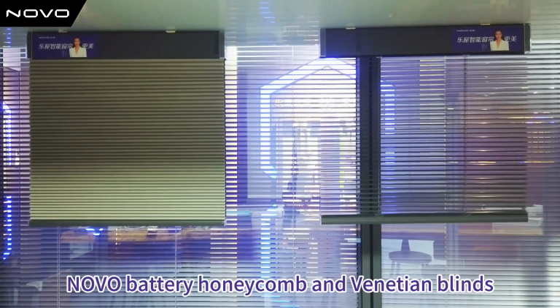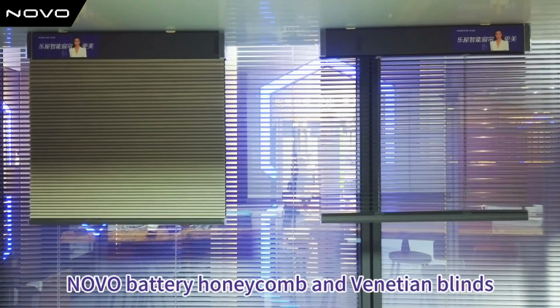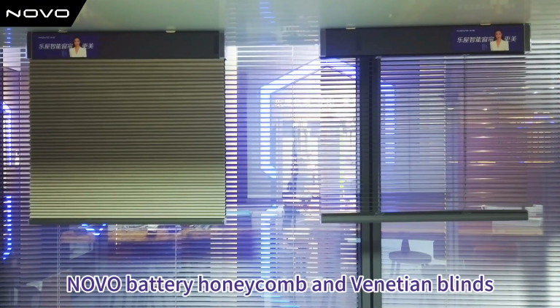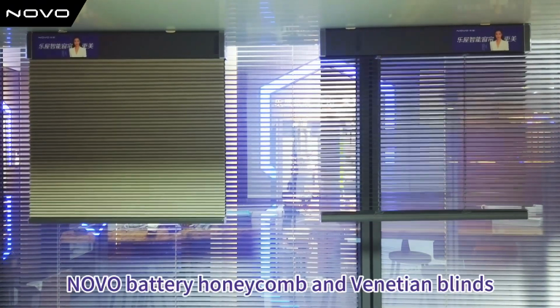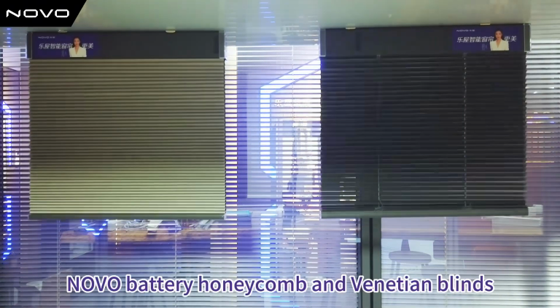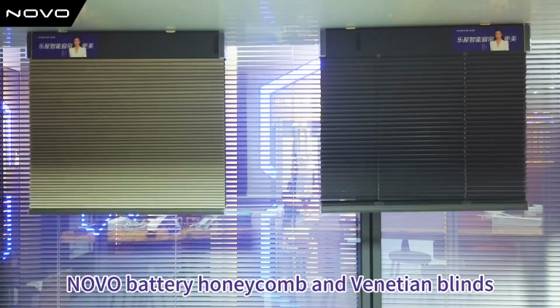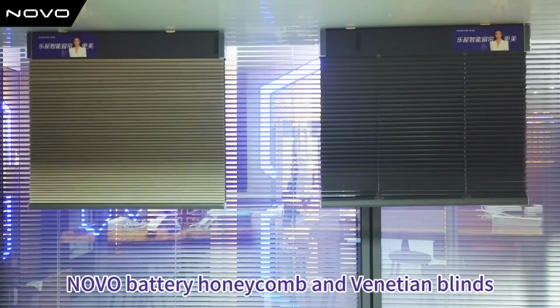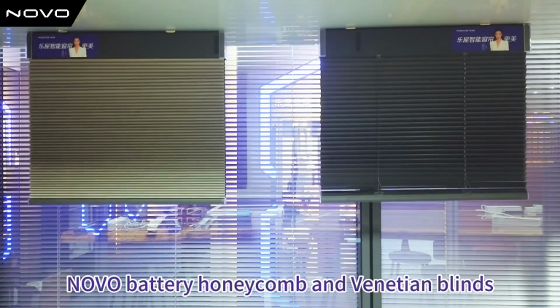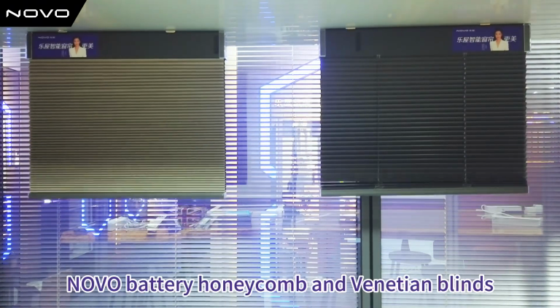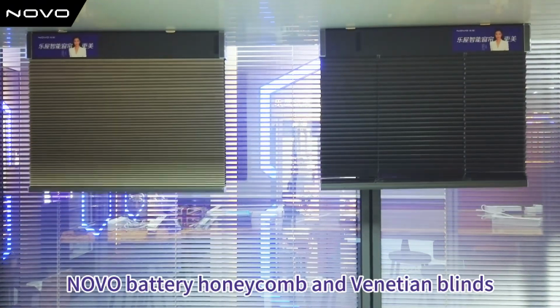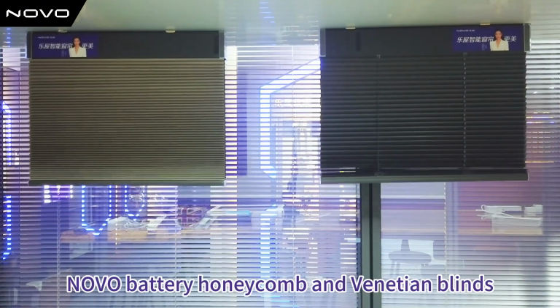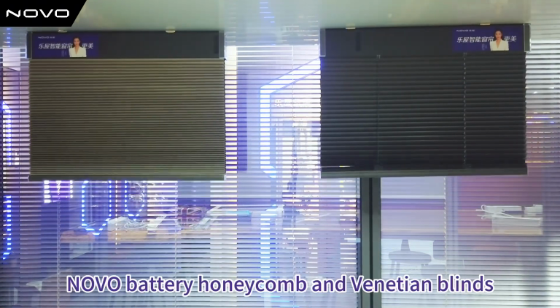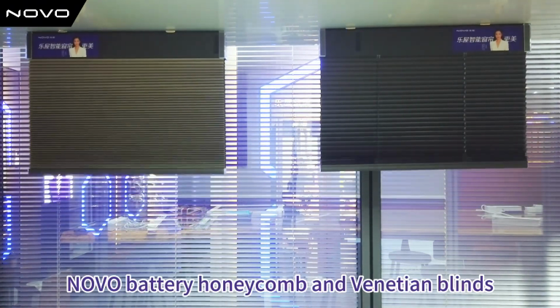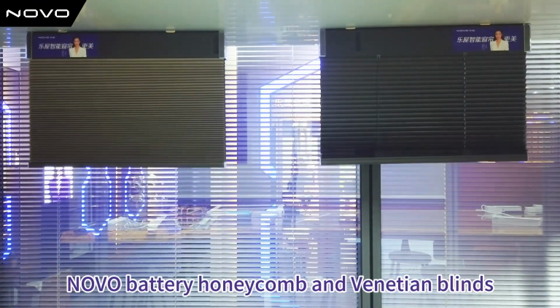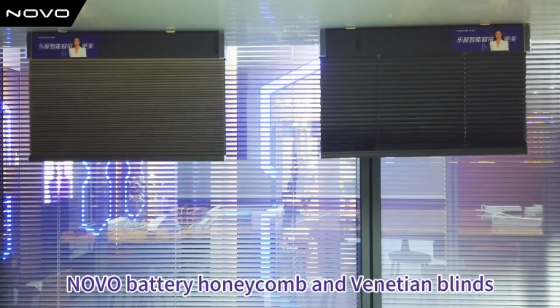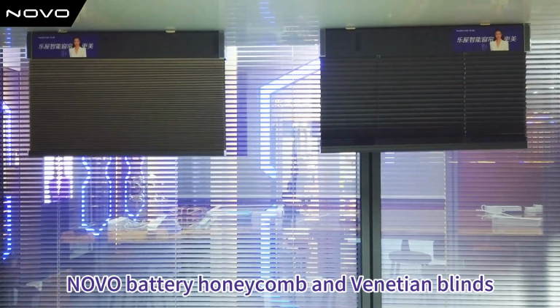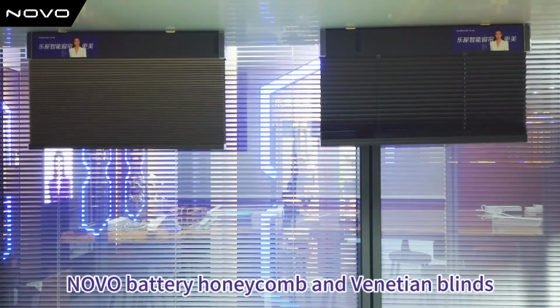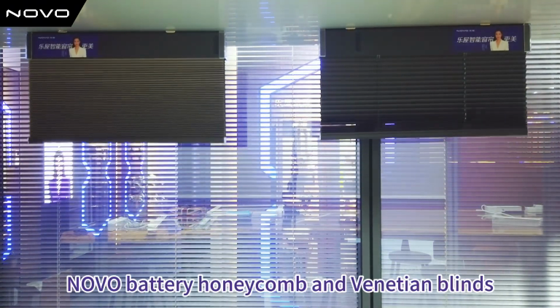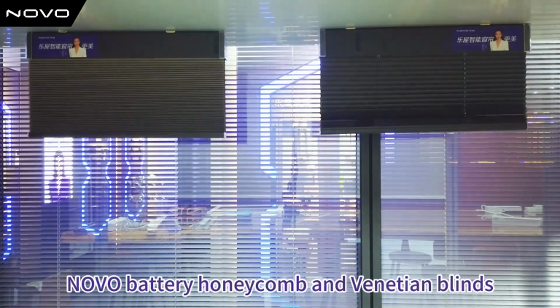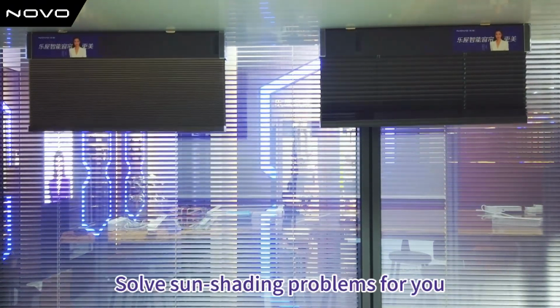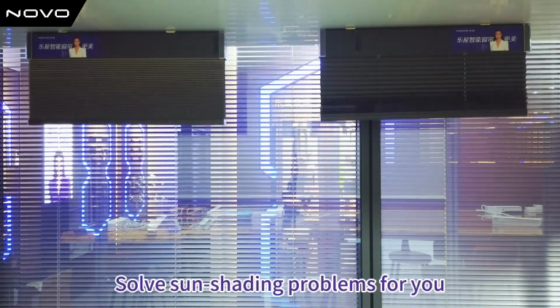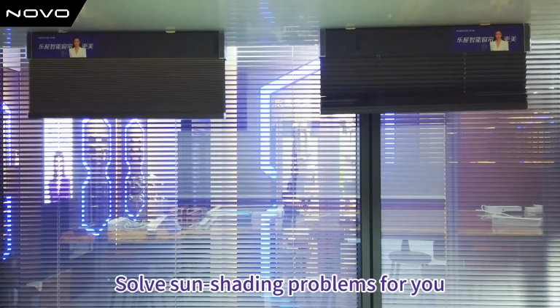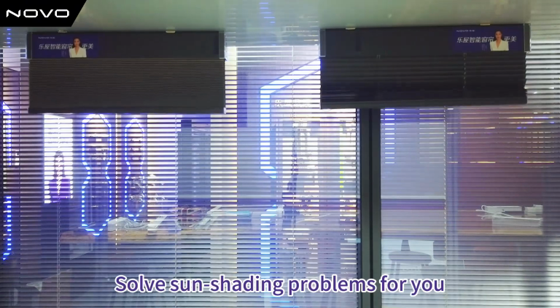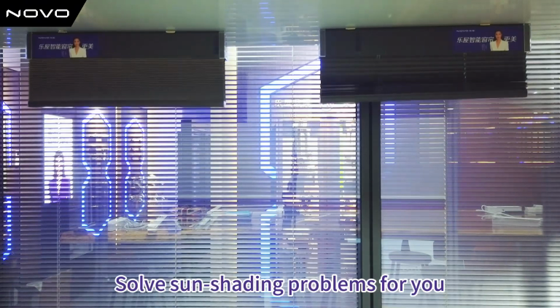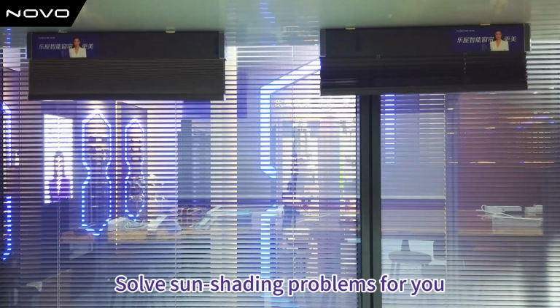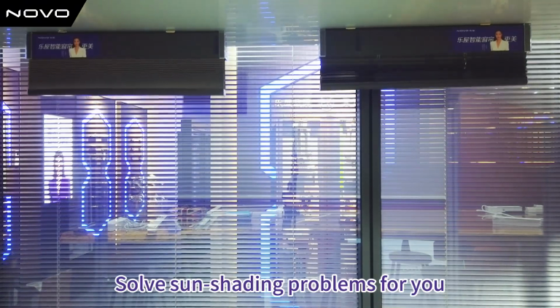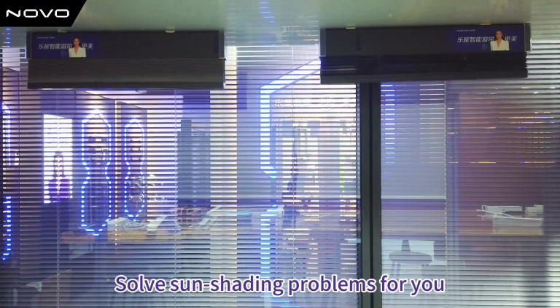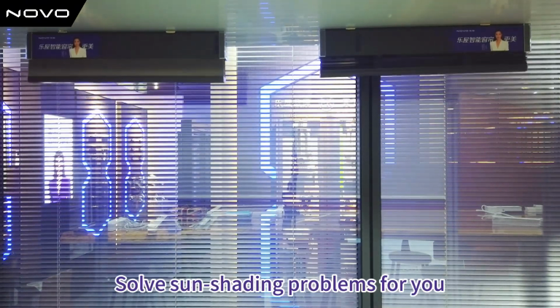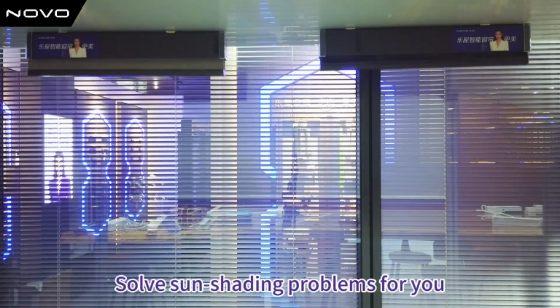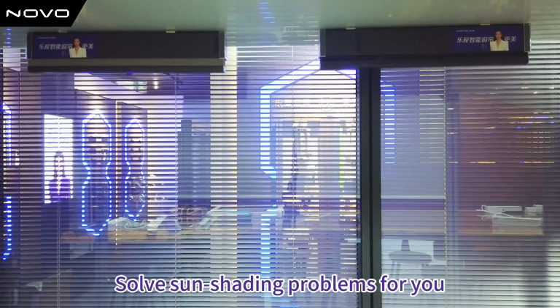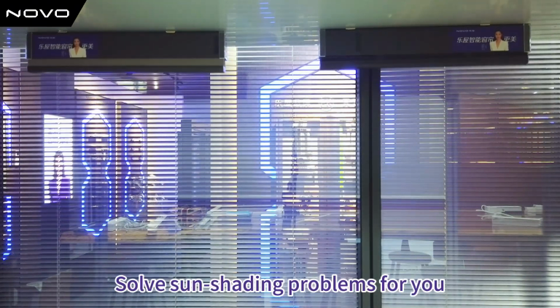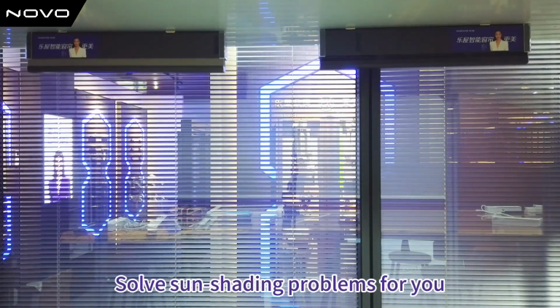Novo battery honeycomb venetian blinds — solving sun shading problems for you.